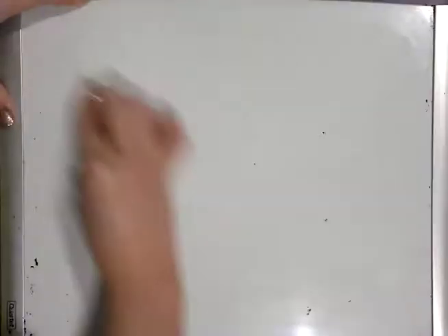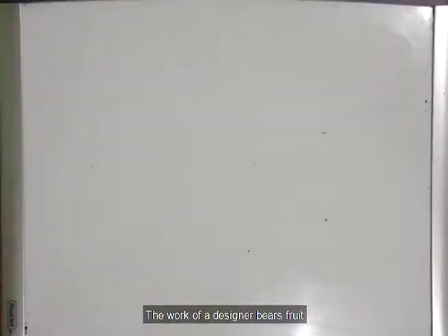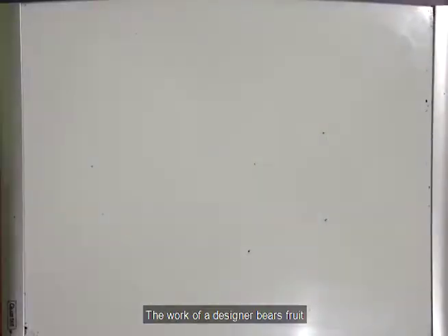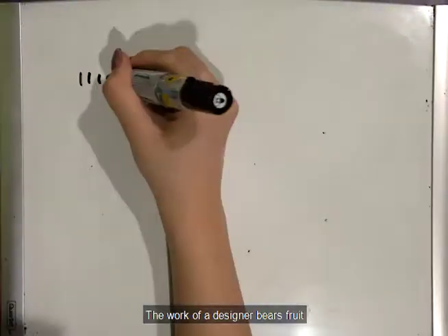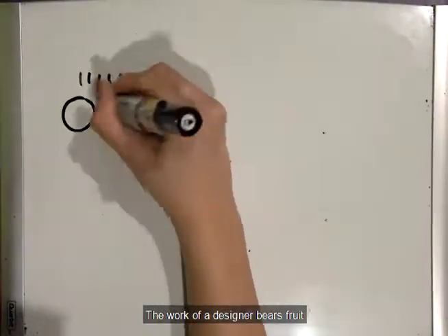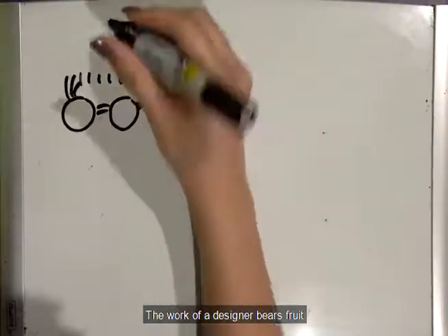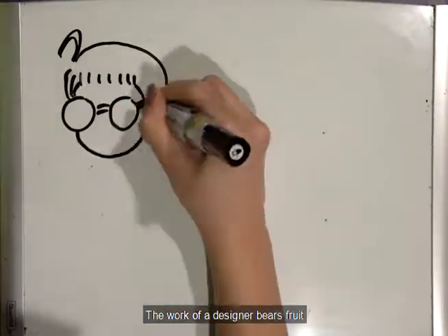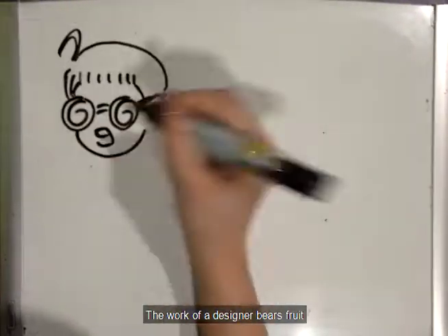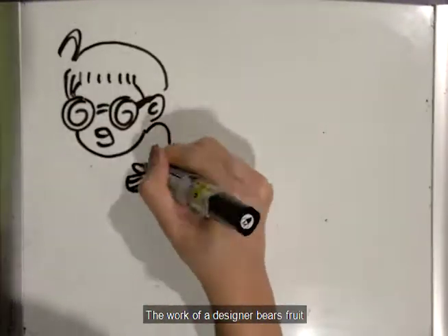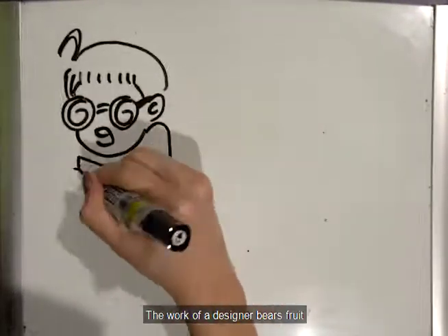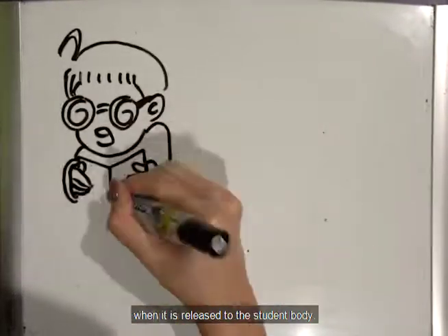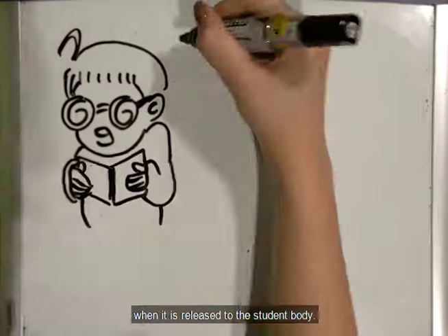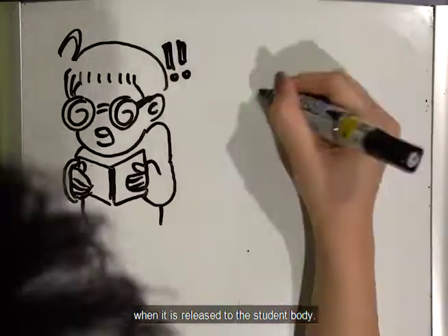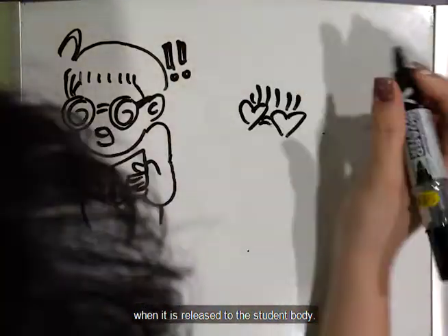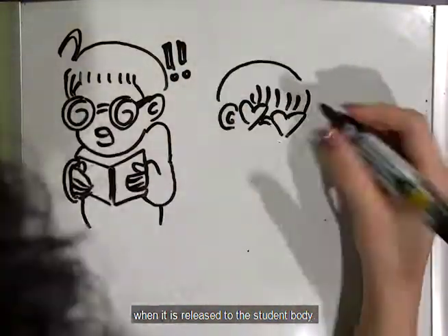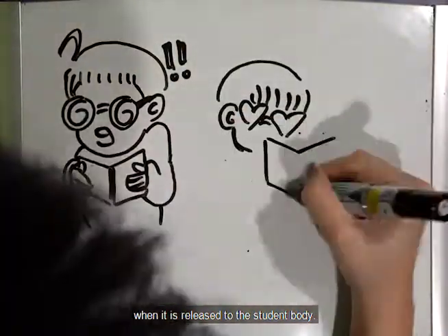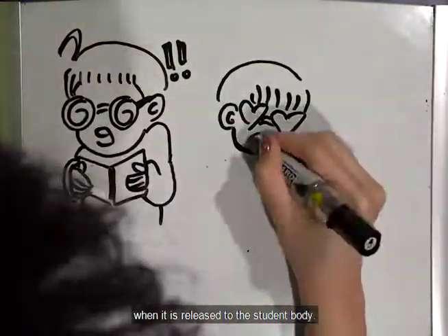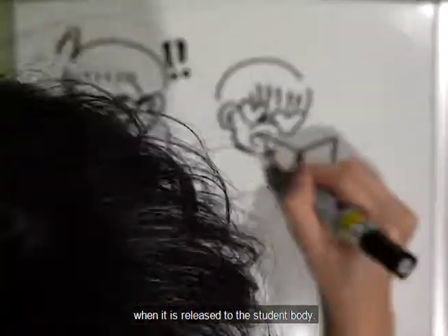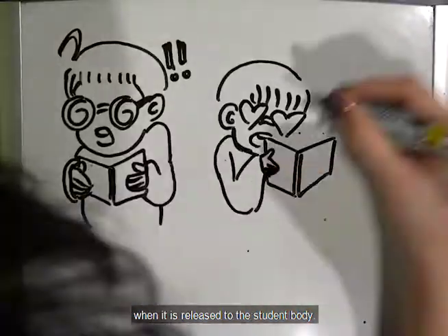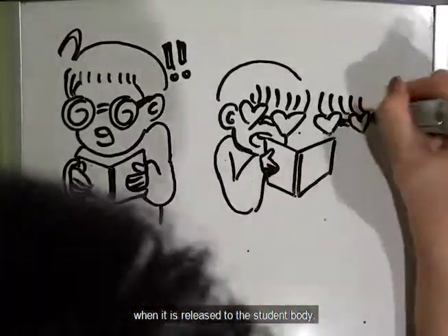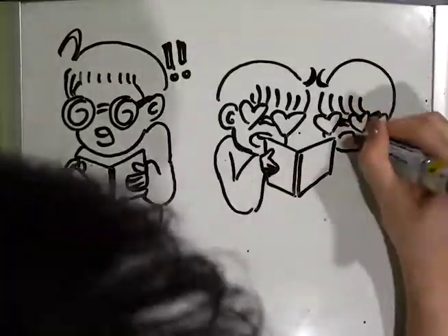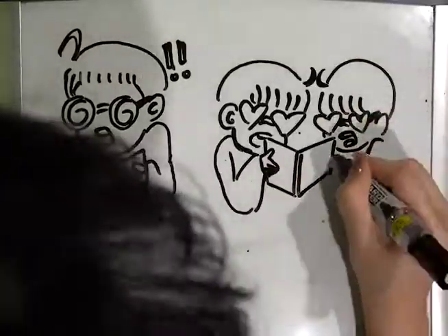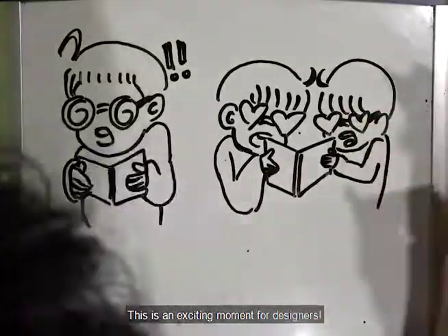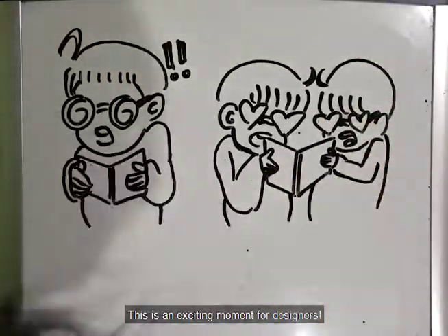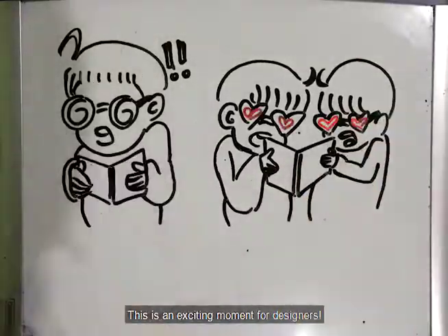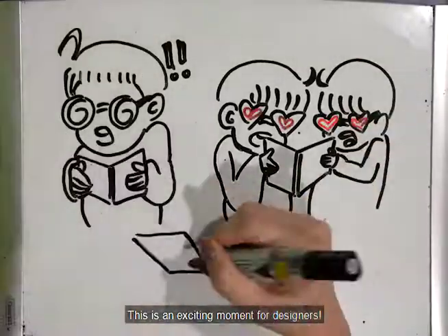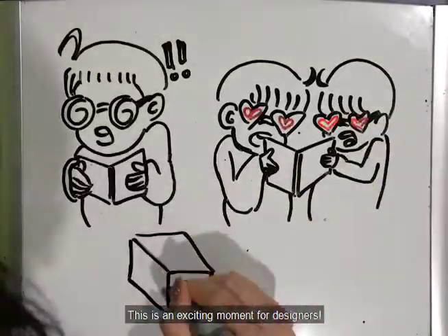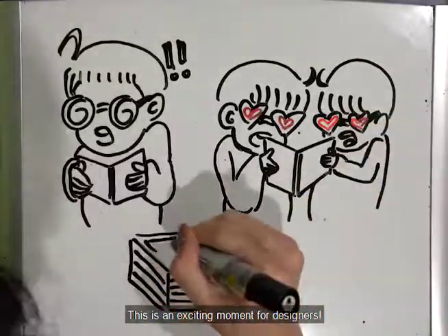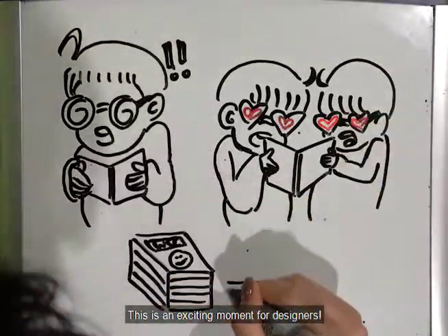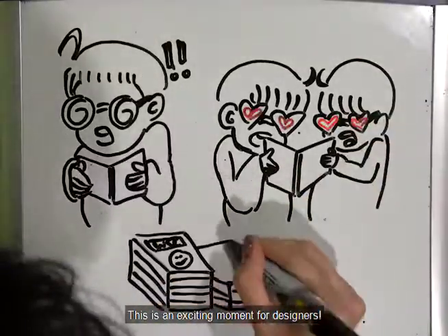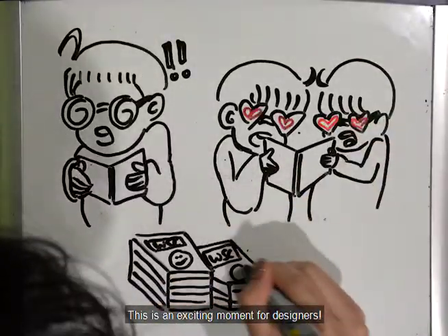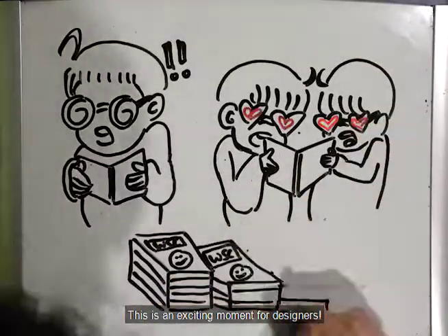The work of a designer bears fruit when it is released to the student body. This is an exciting moment for designers.